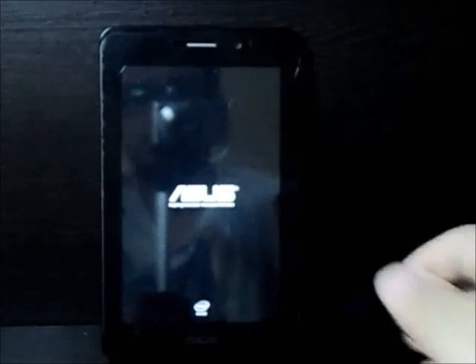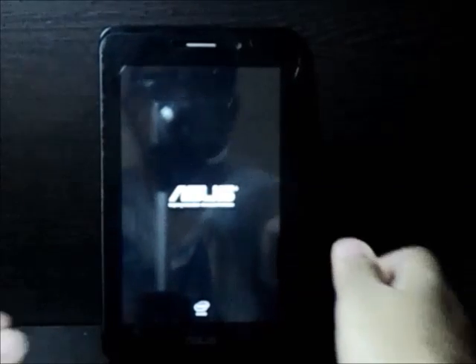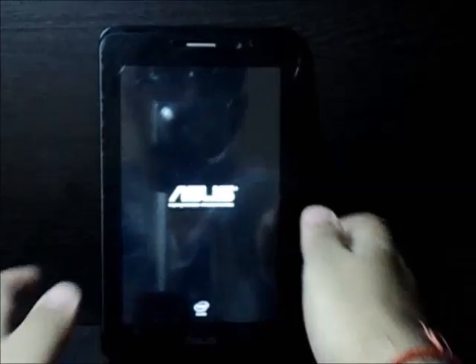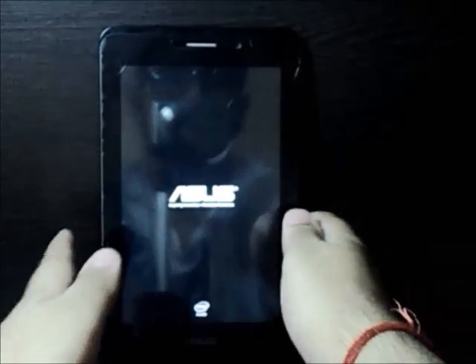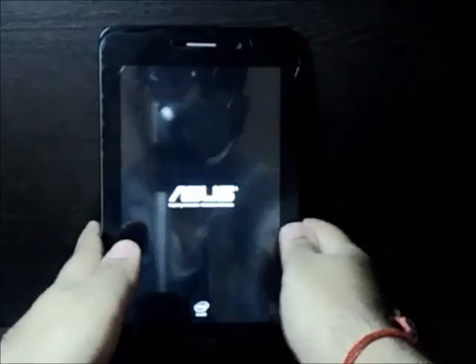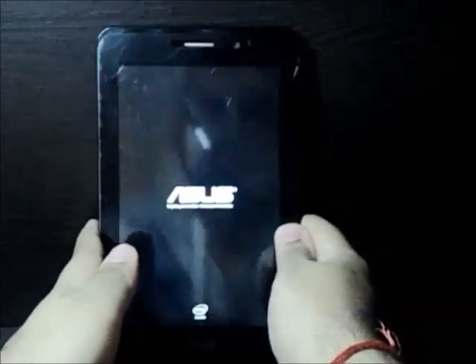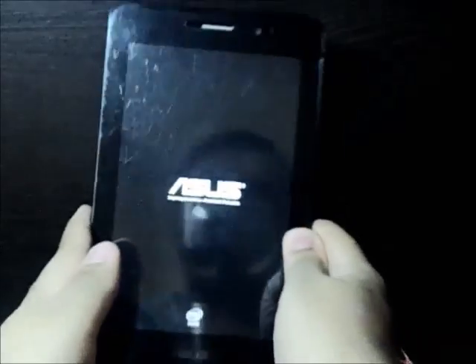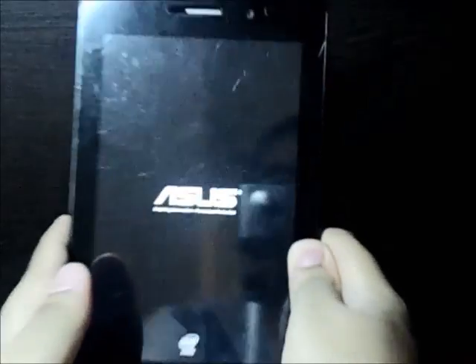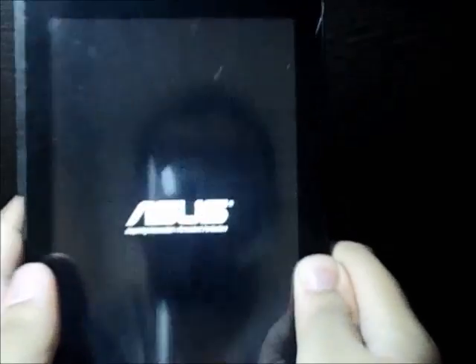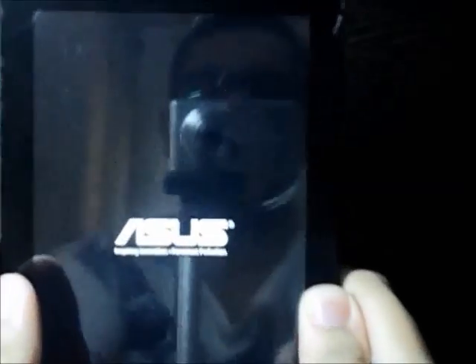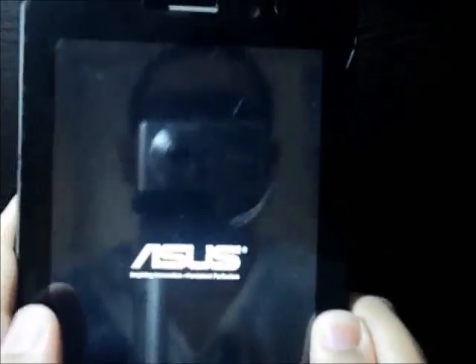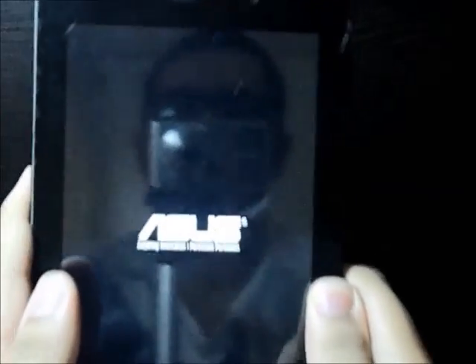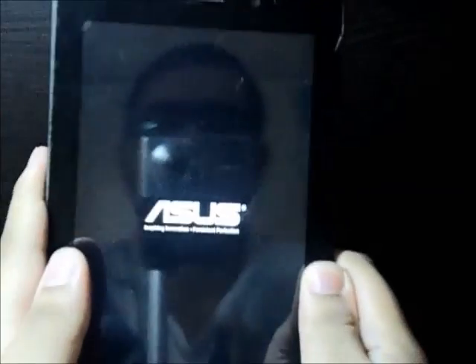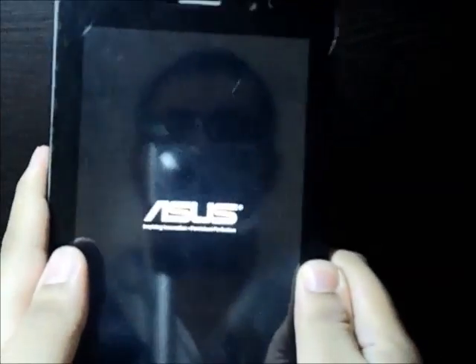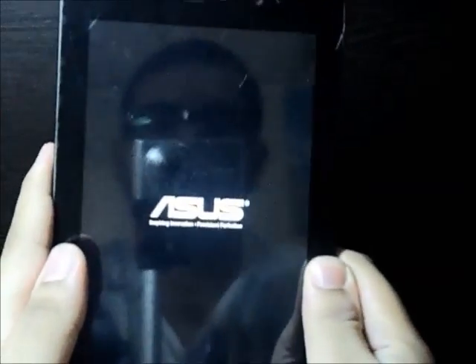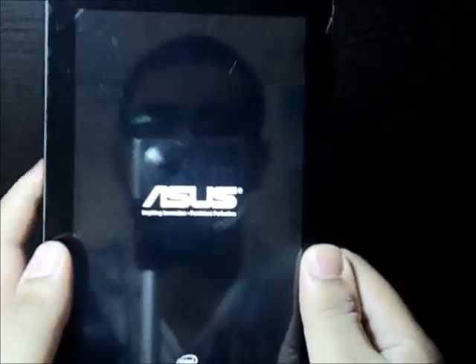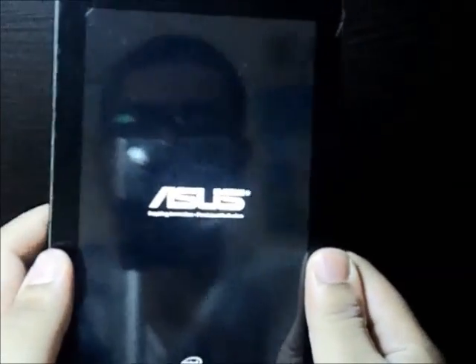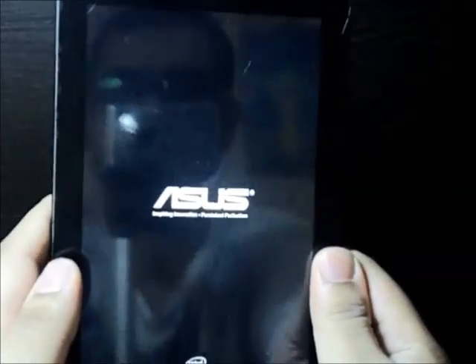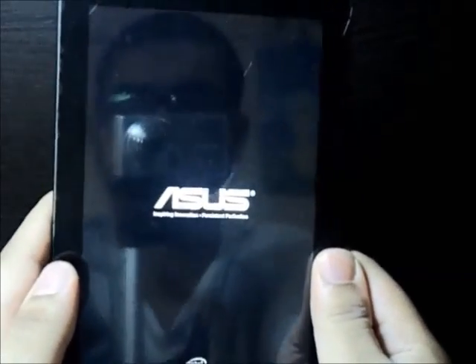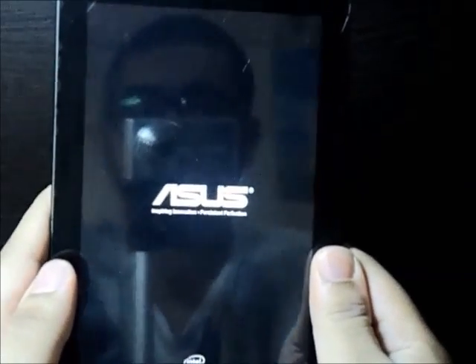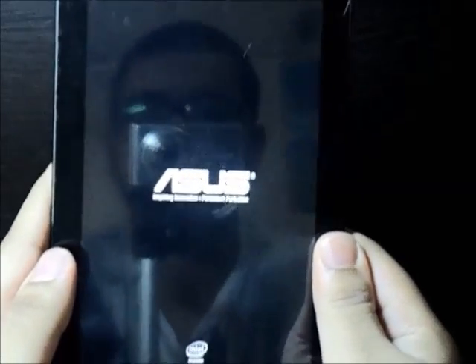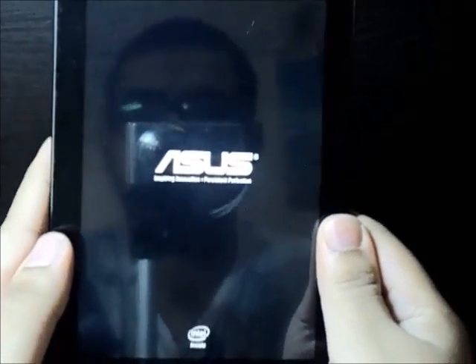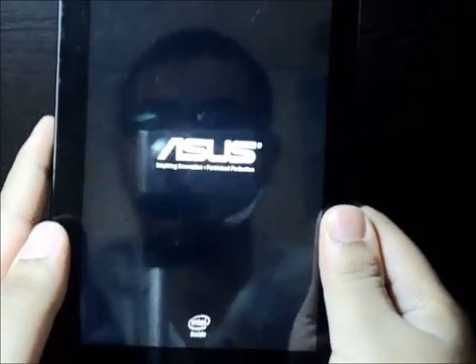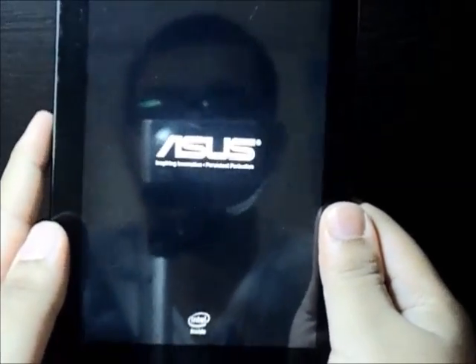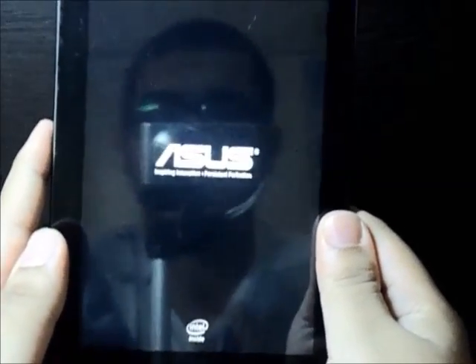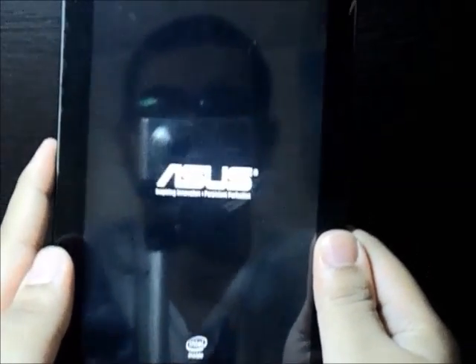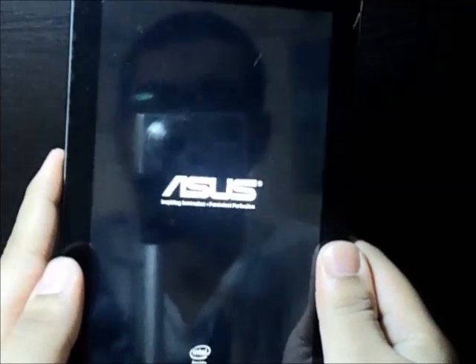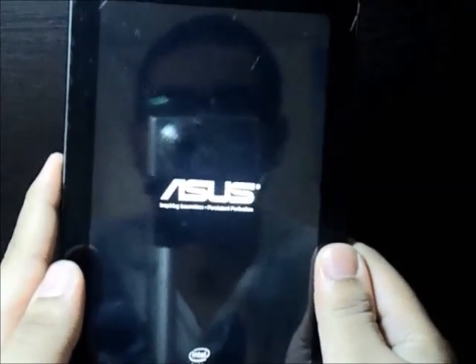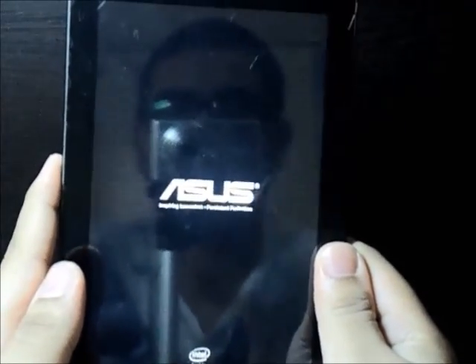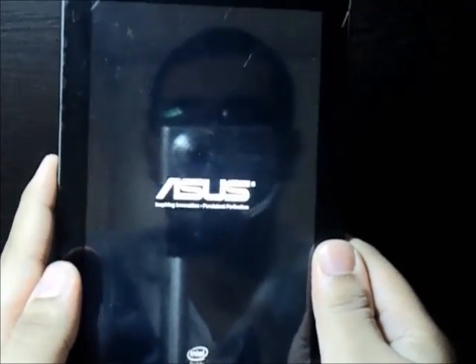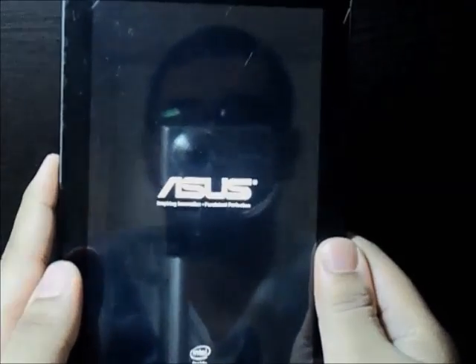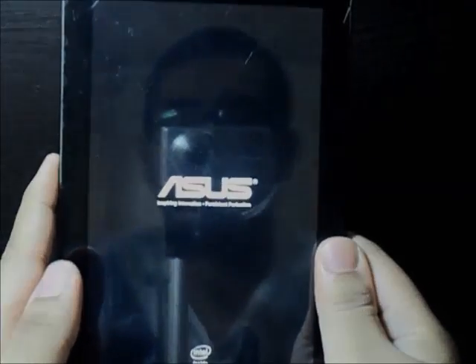And finally, there you have it — the rooted Asus PhonePad.